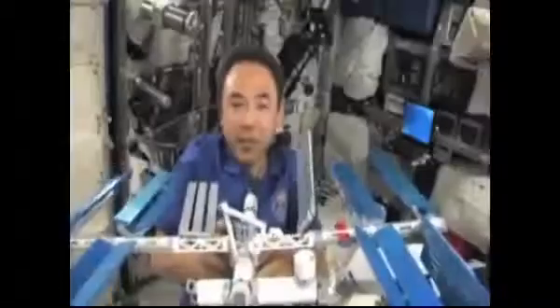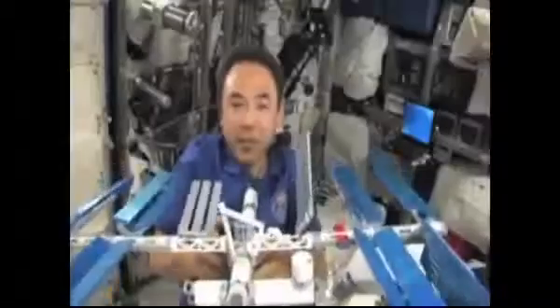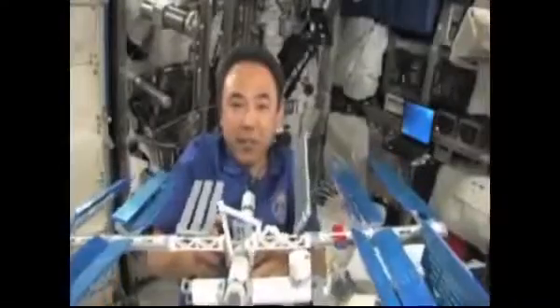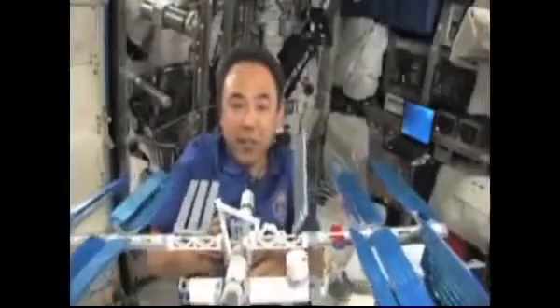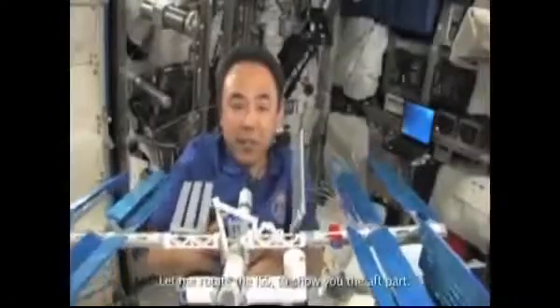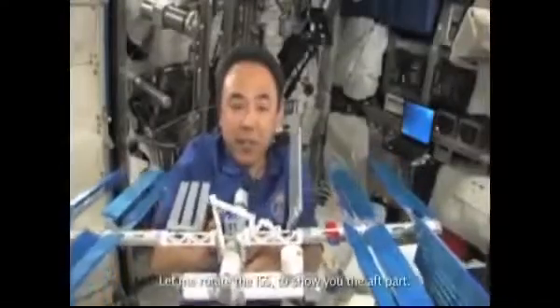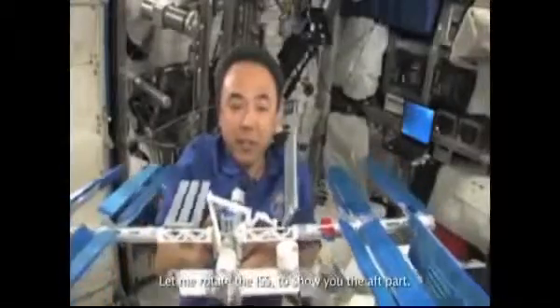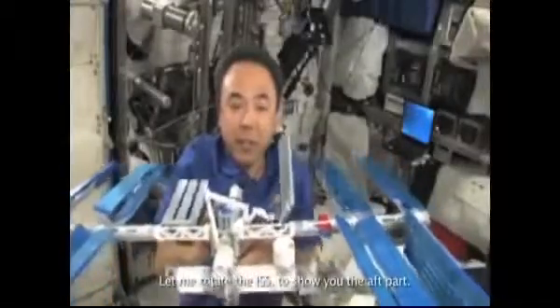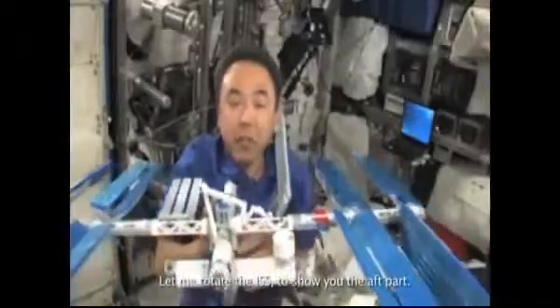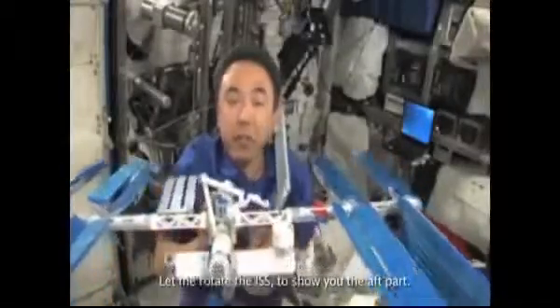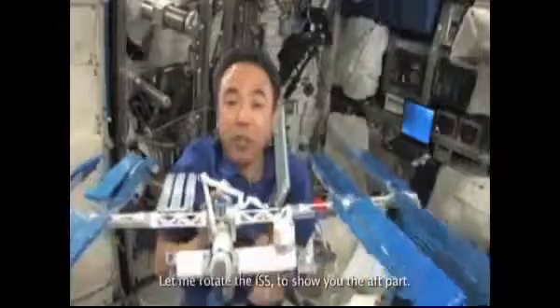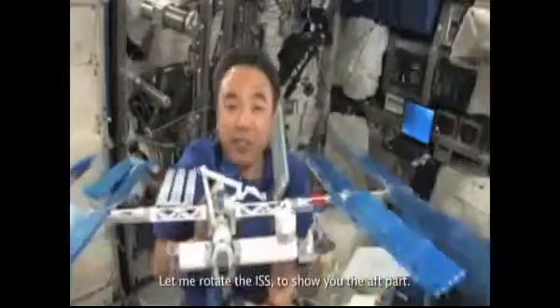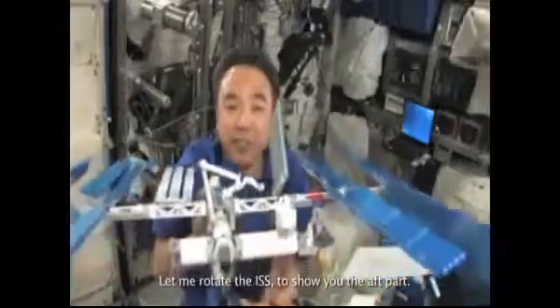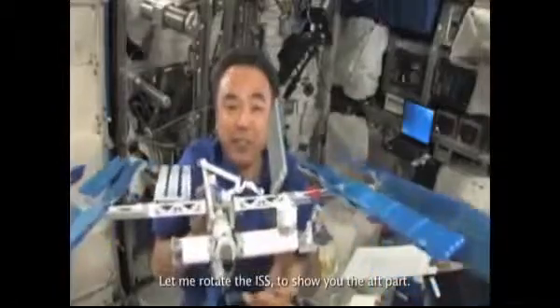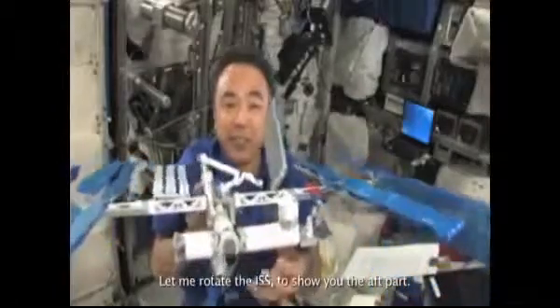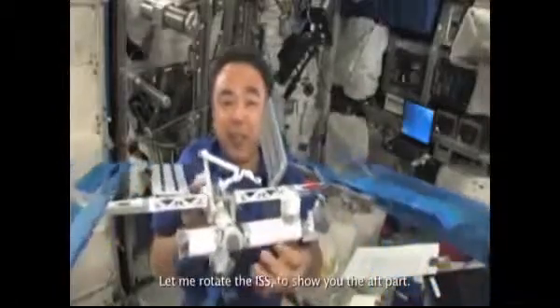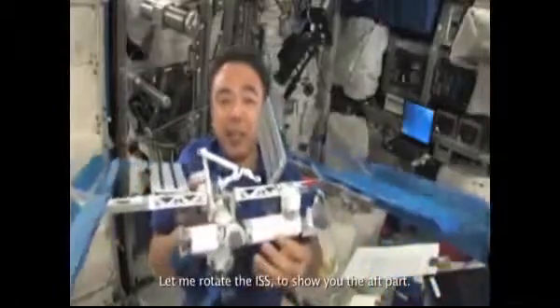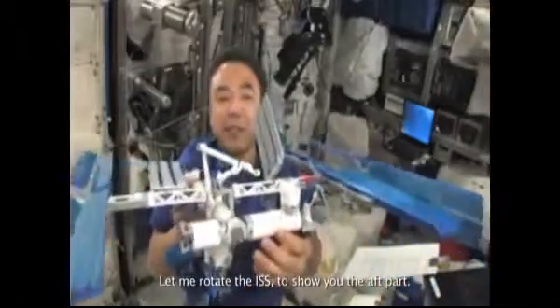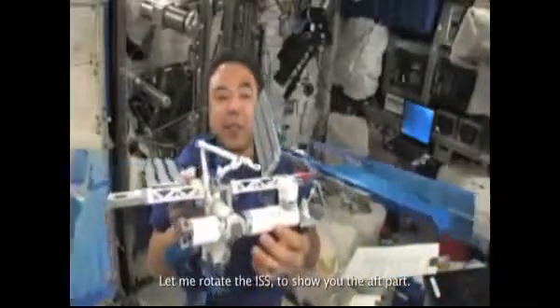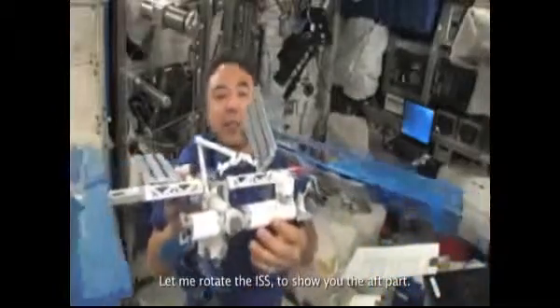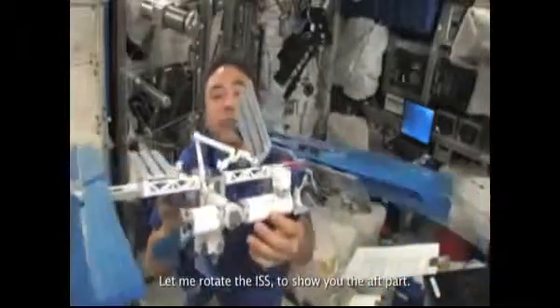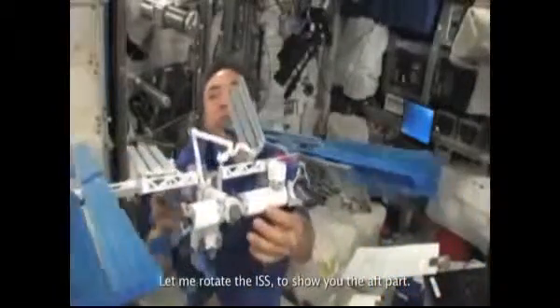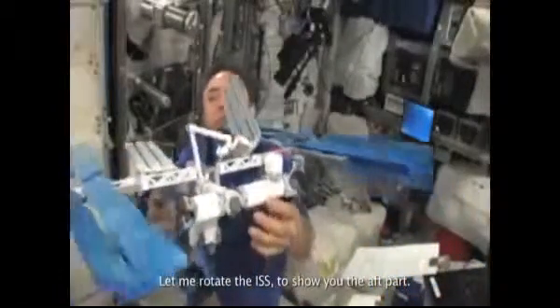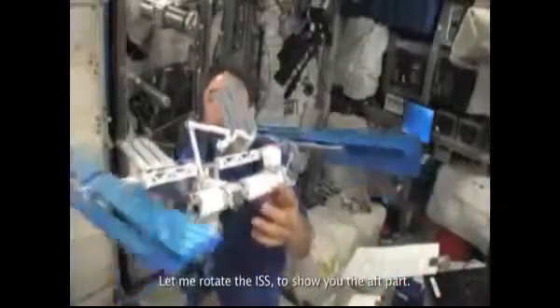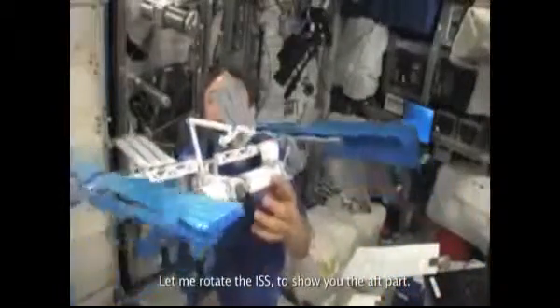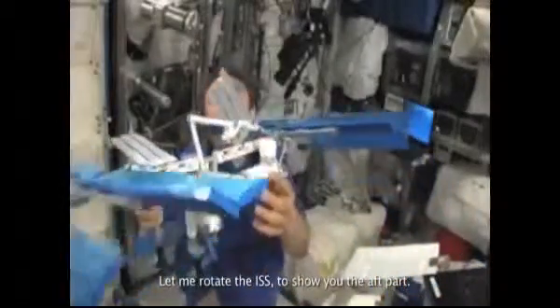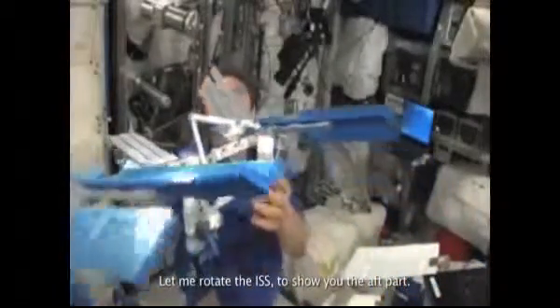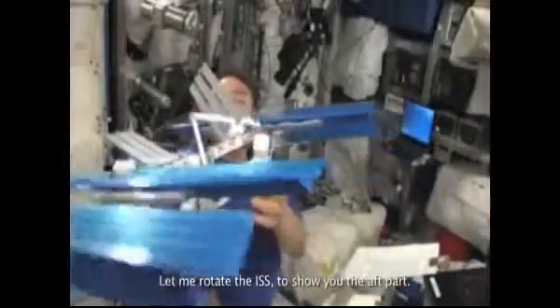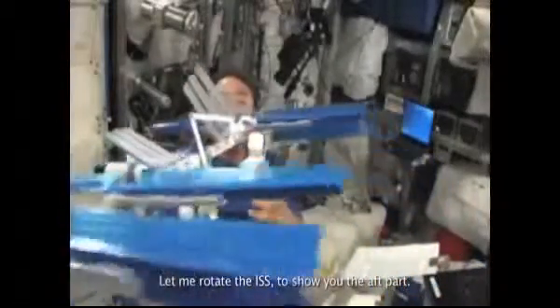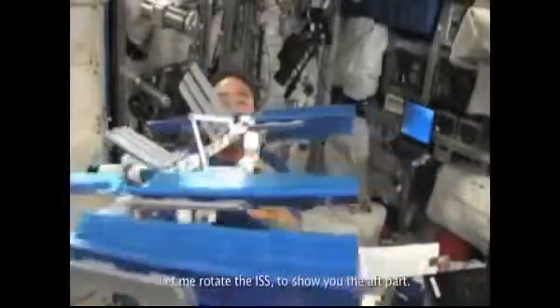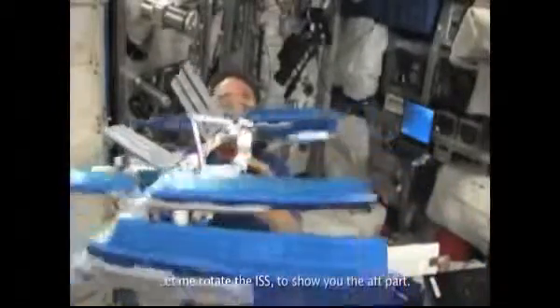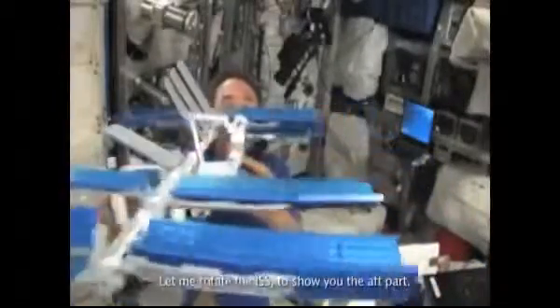Let me rotate the ISS to show you the aft part.